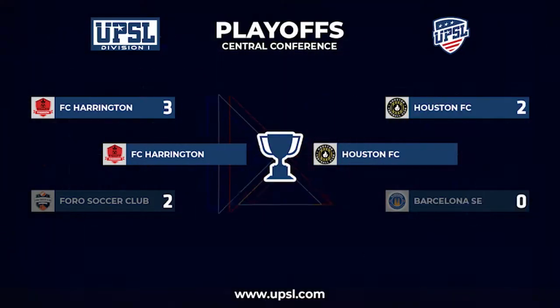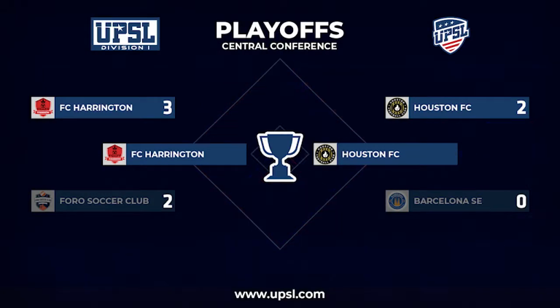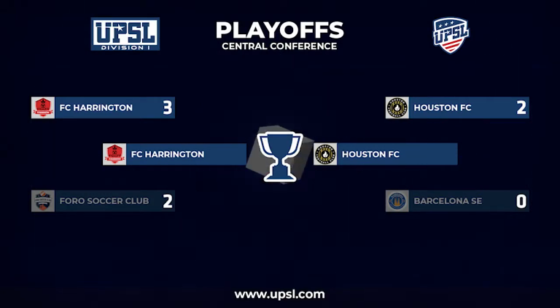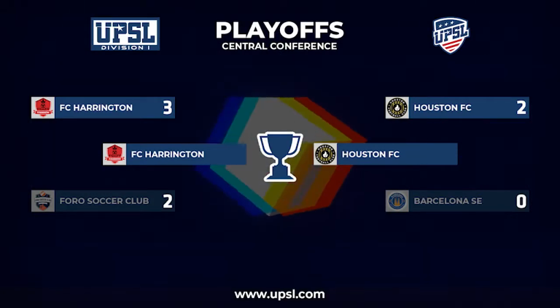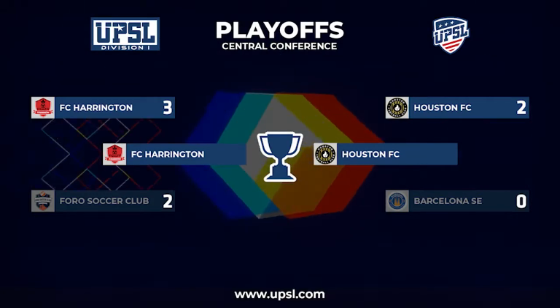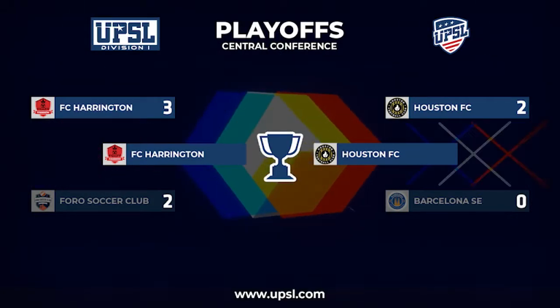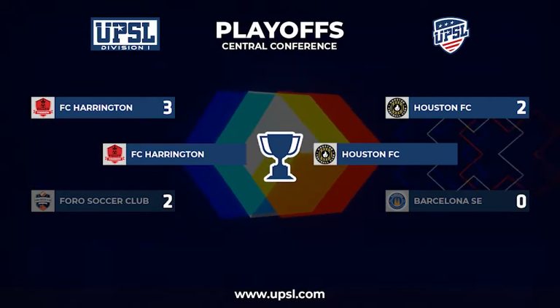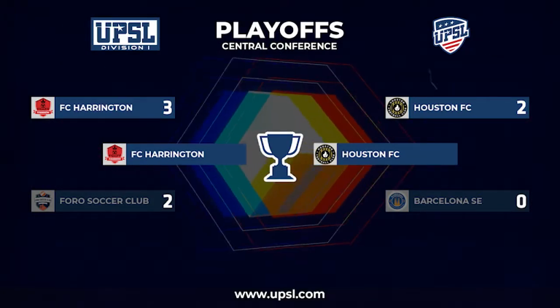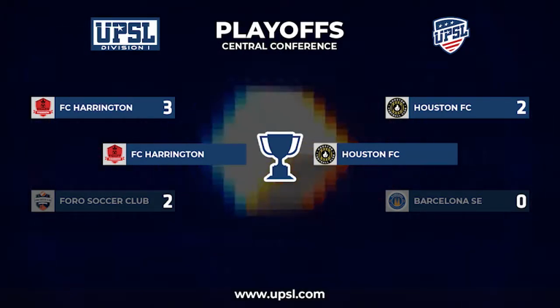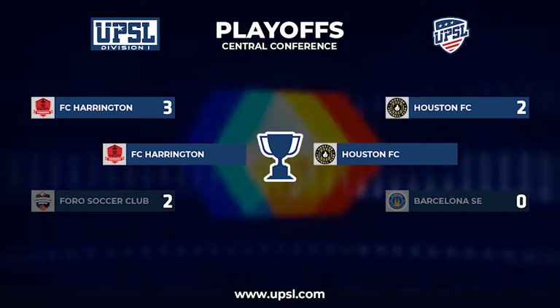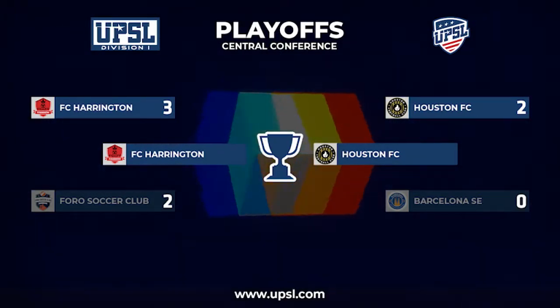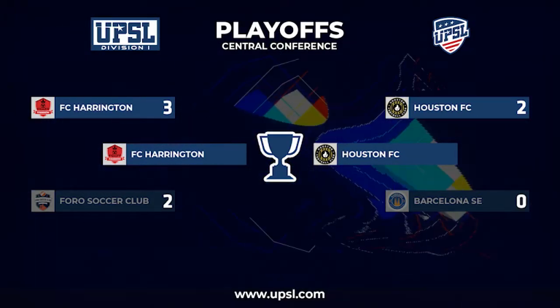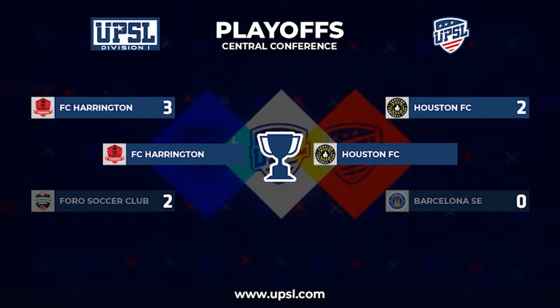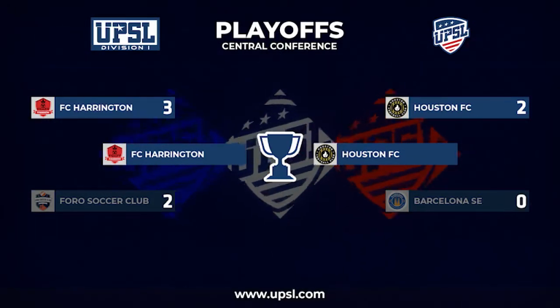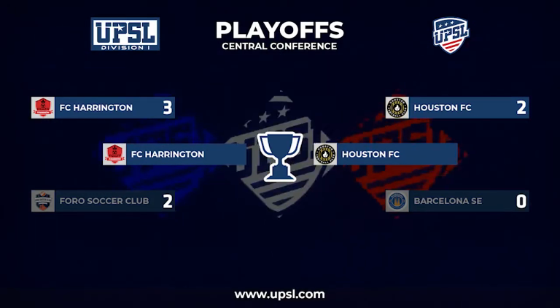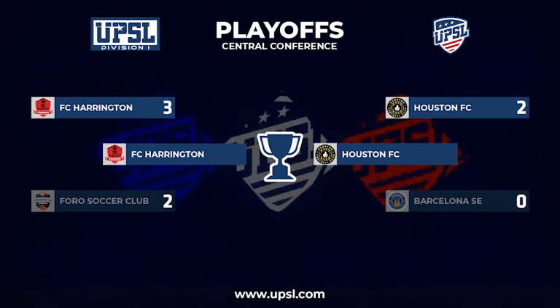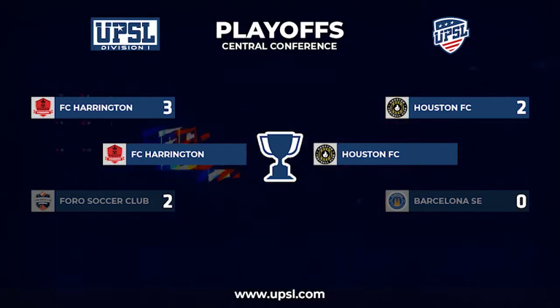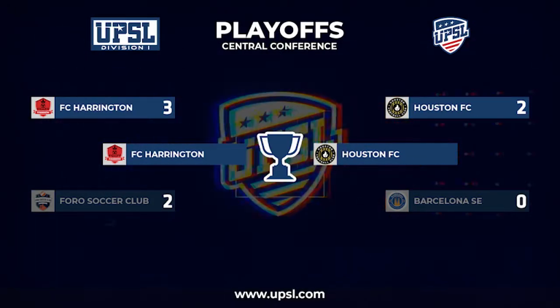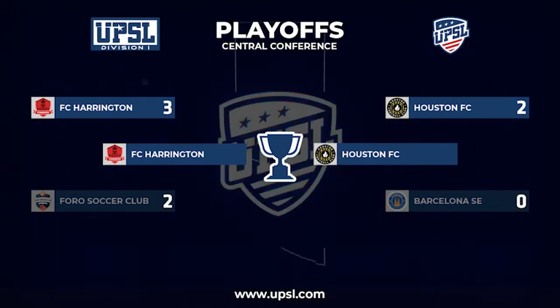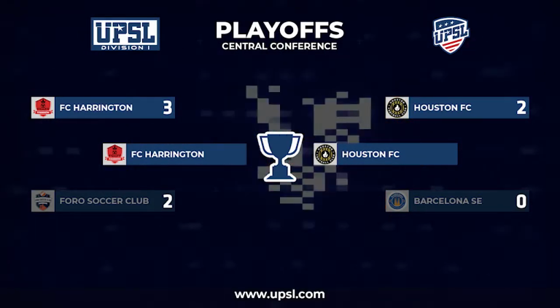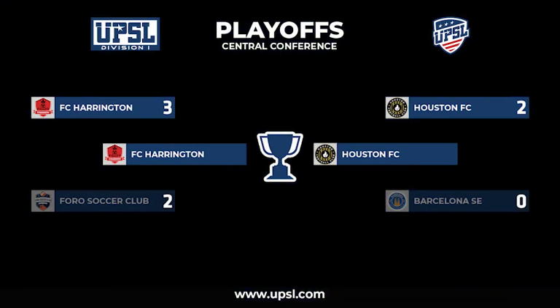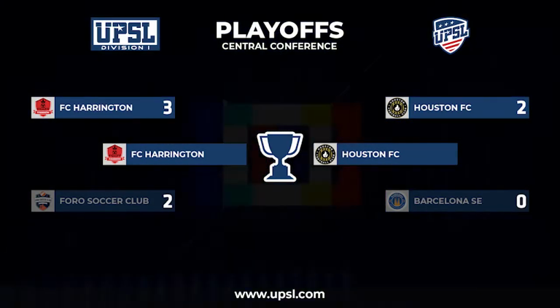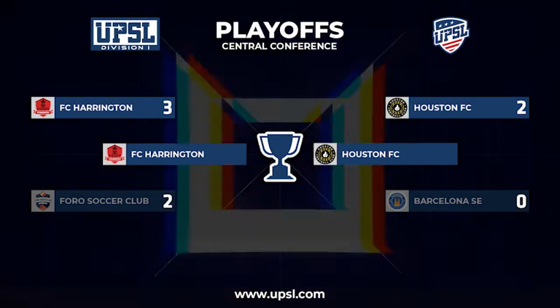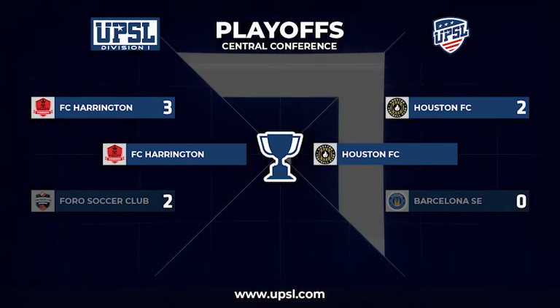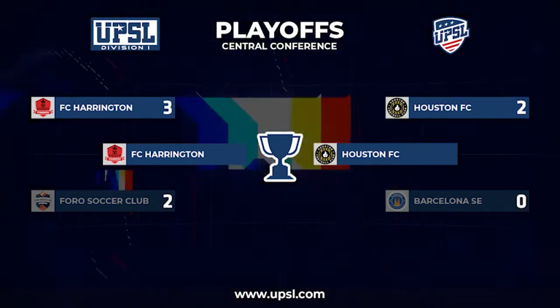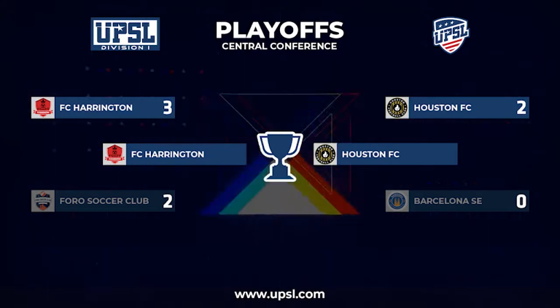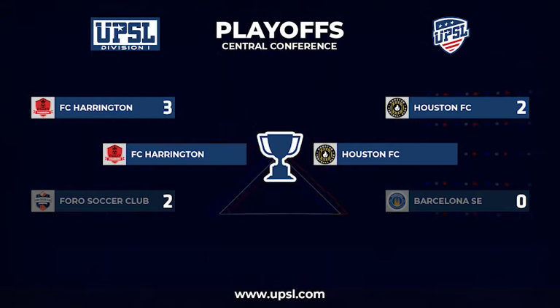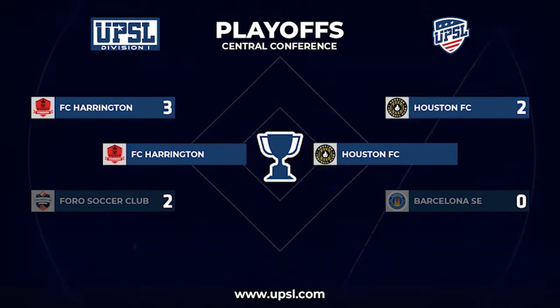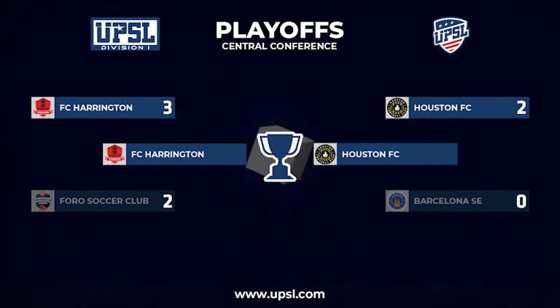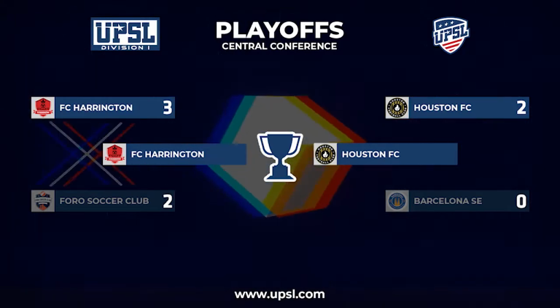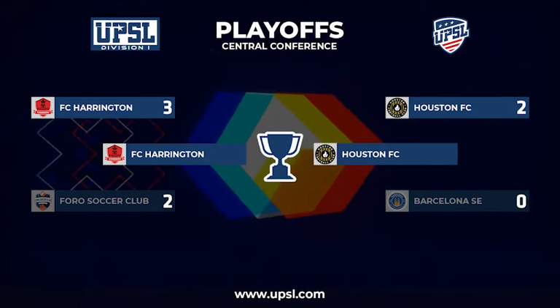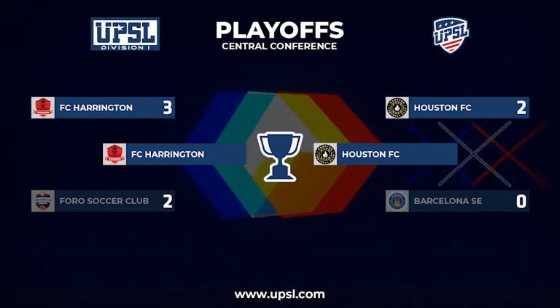Confirmation: the final will be FC Harrington and Houston FC. What a game in prospect for the championship.